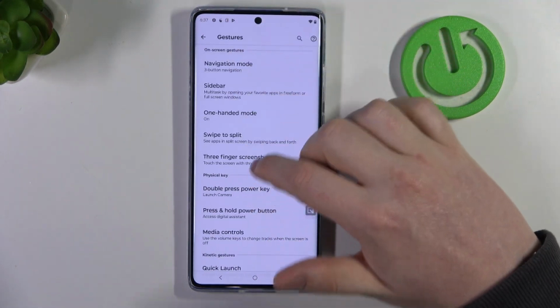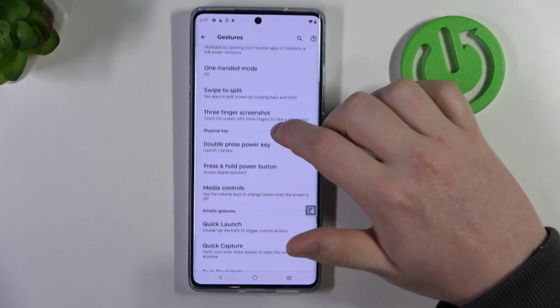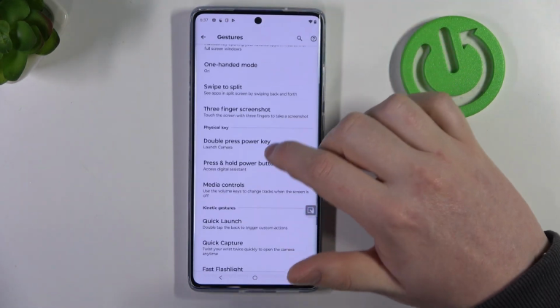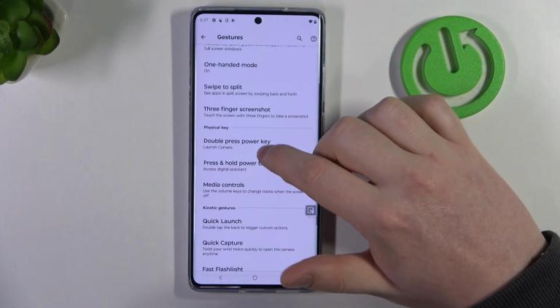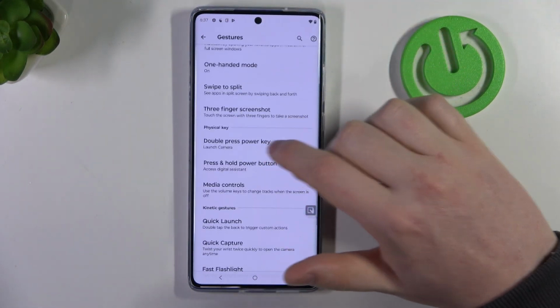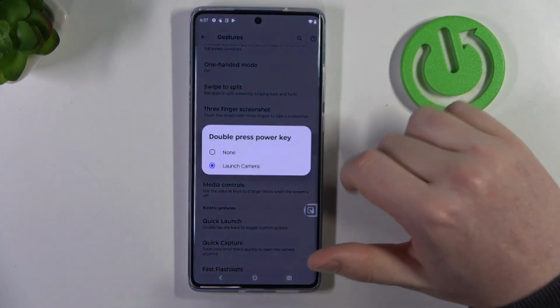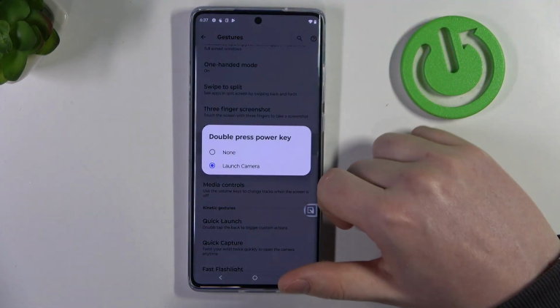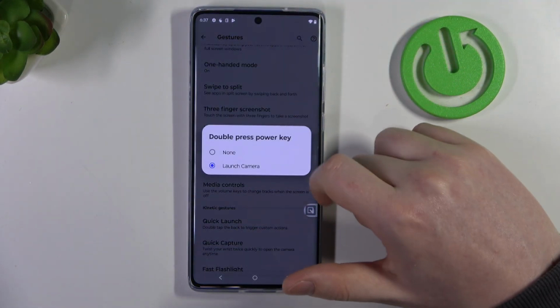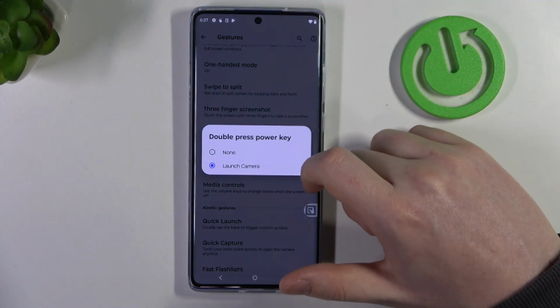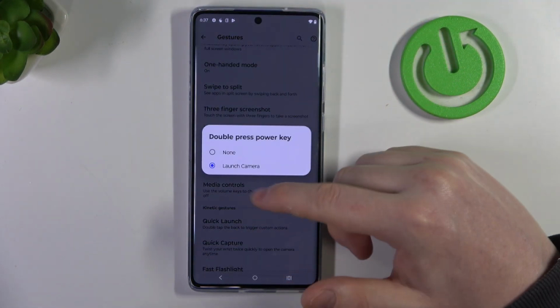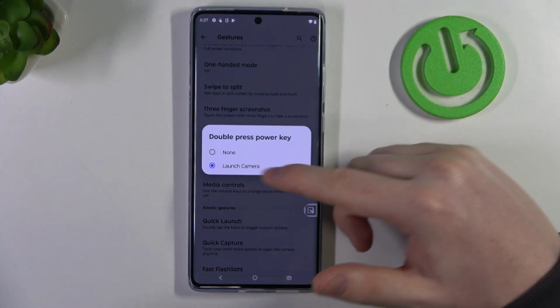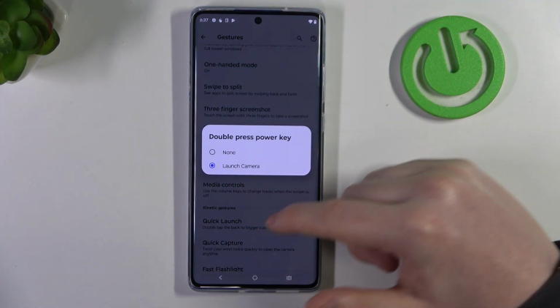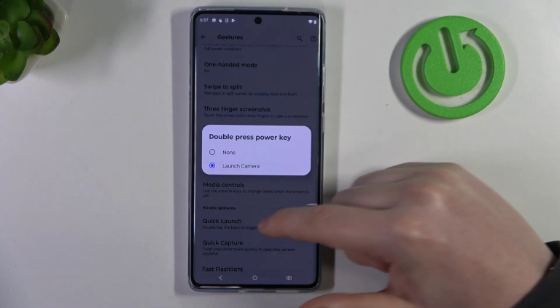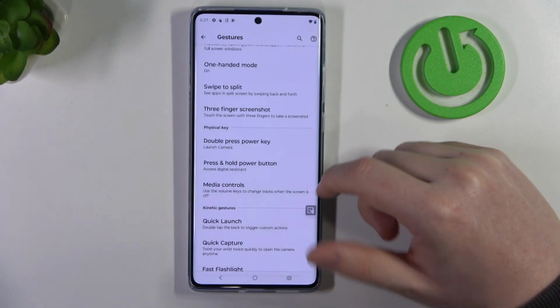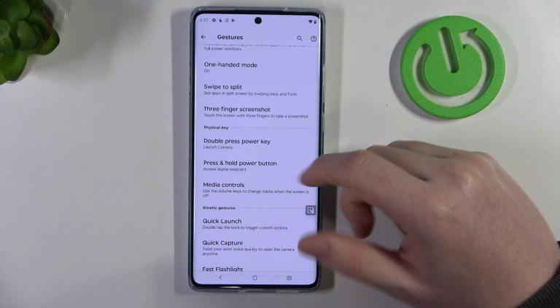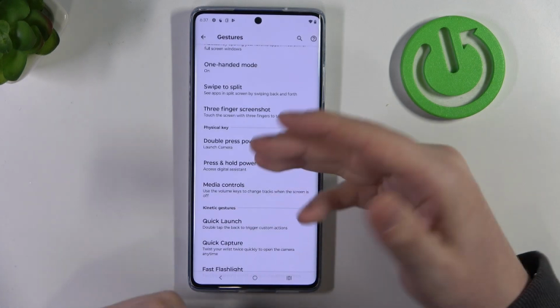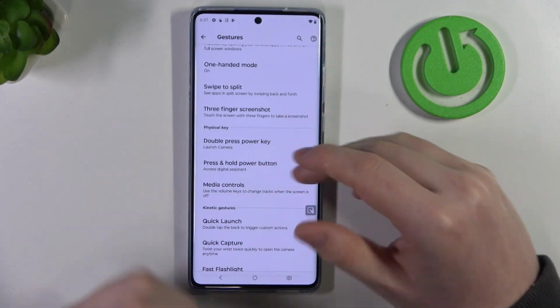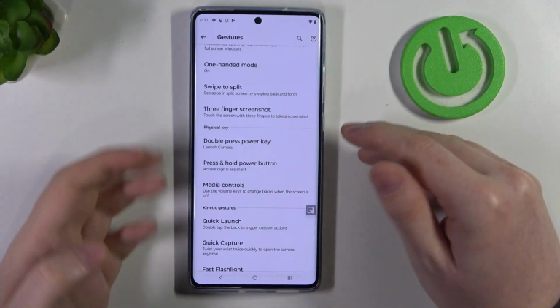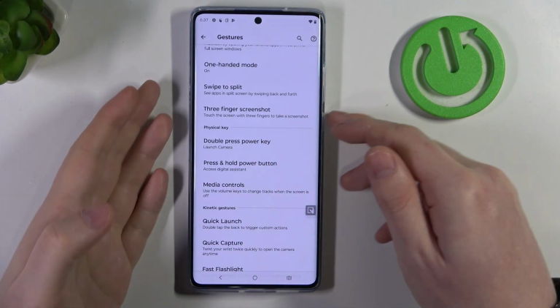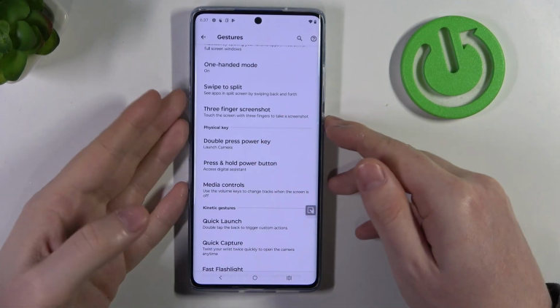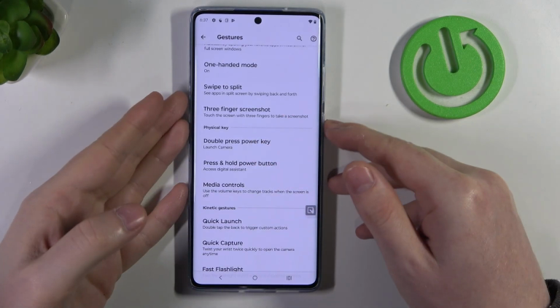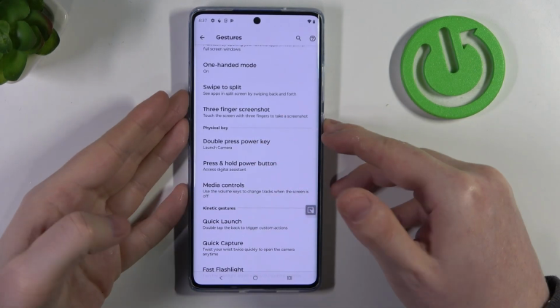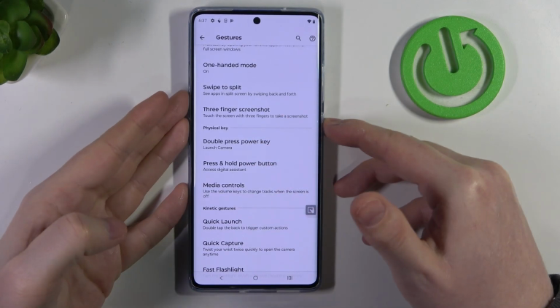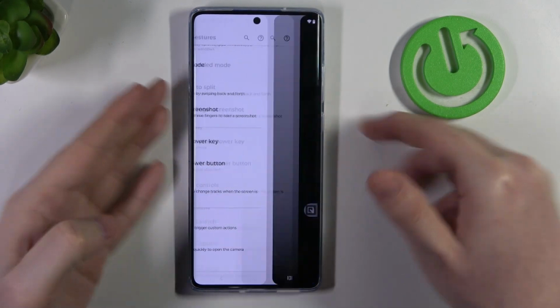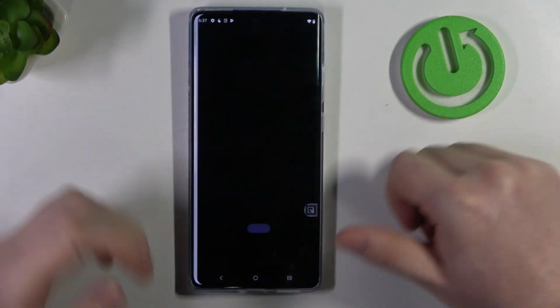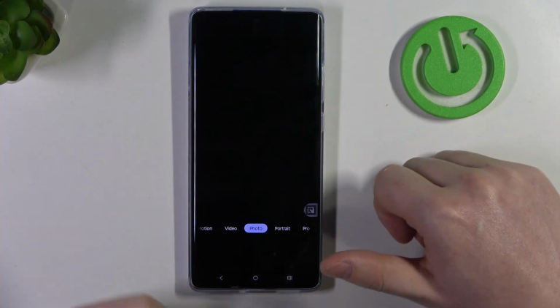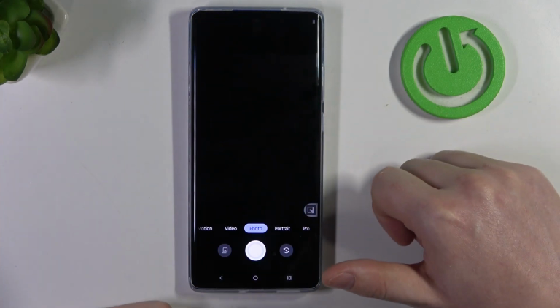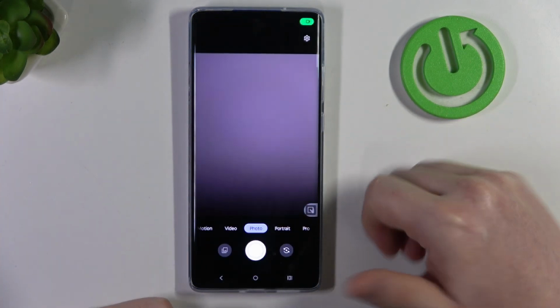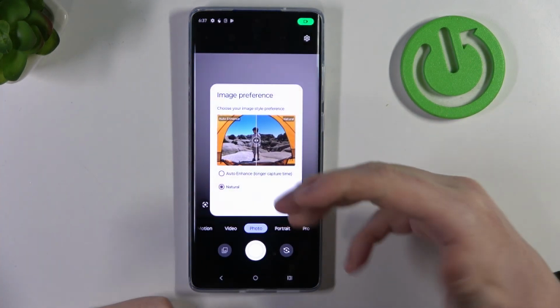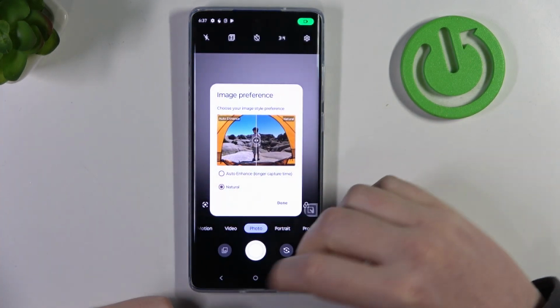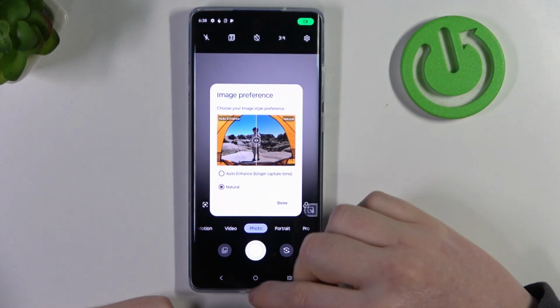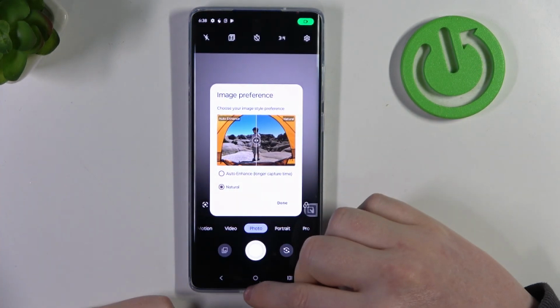Next is double press power button, which you can set to launch a camera or none. Let's try it out — it works fine.